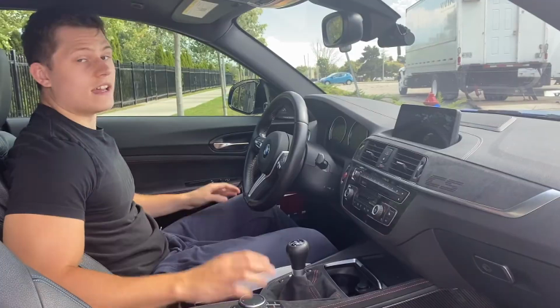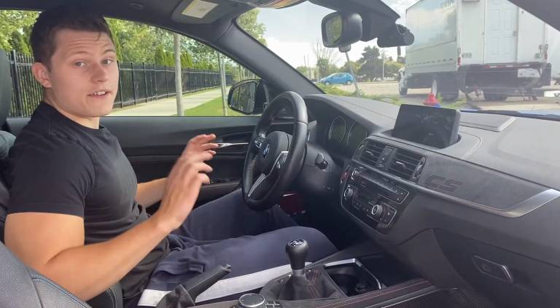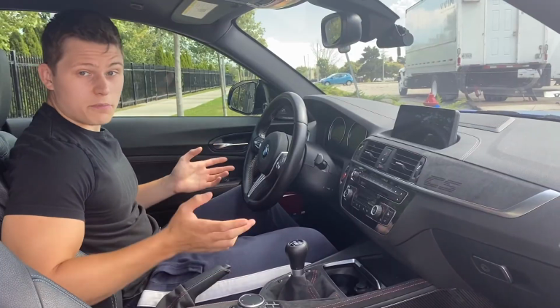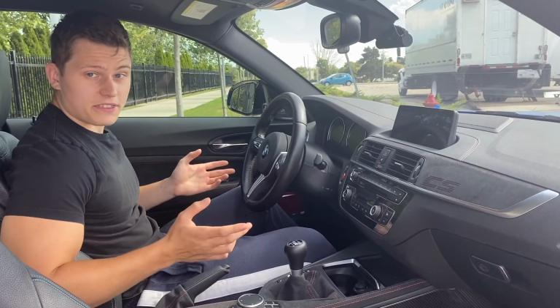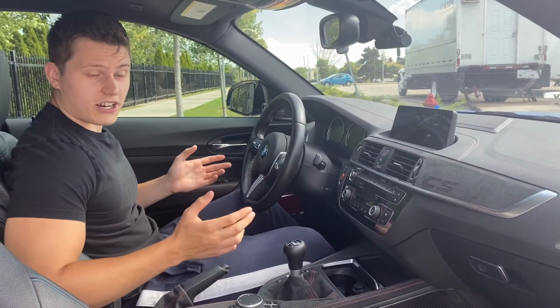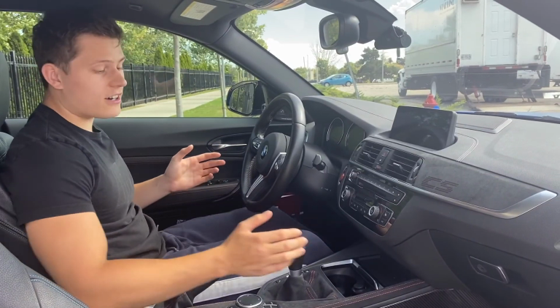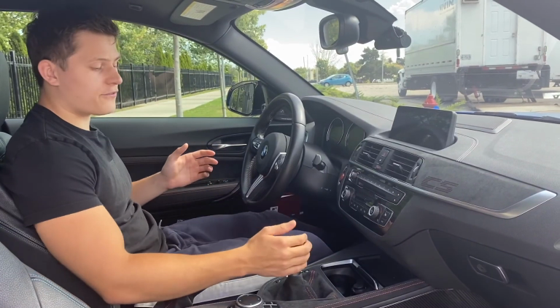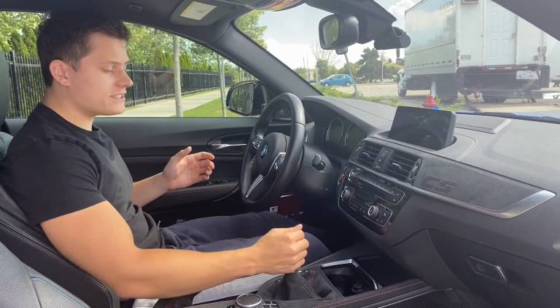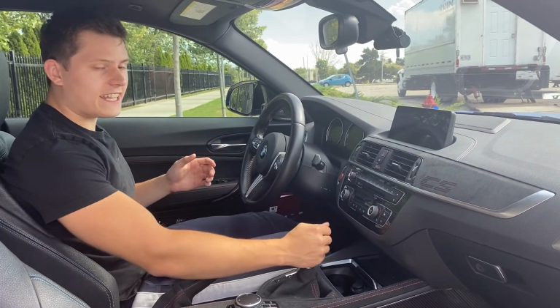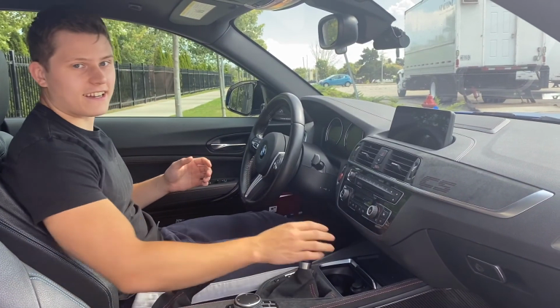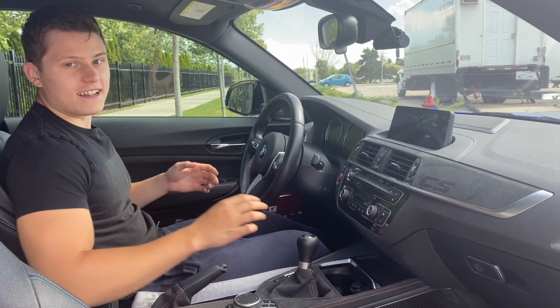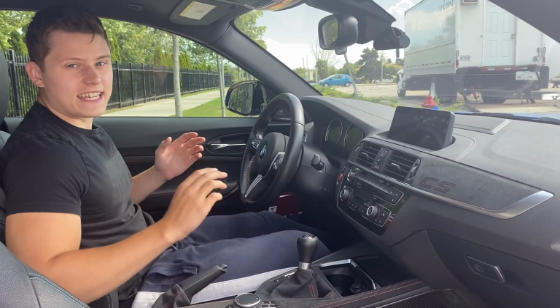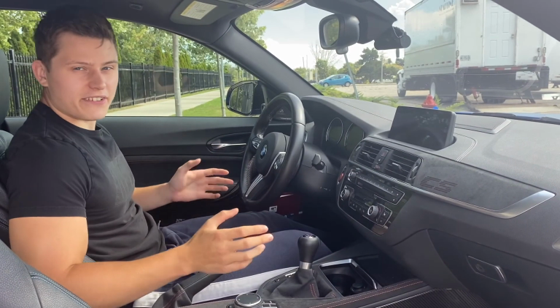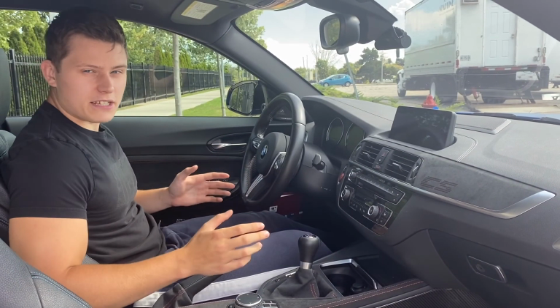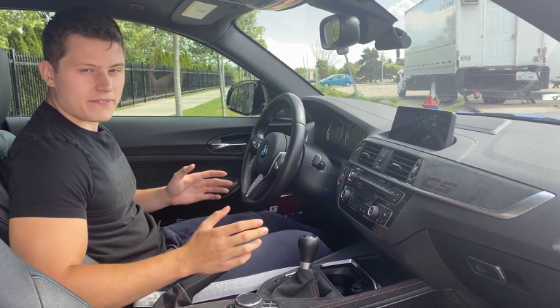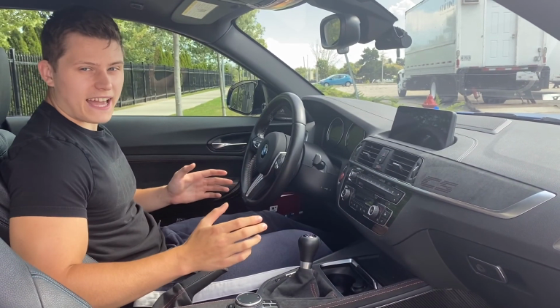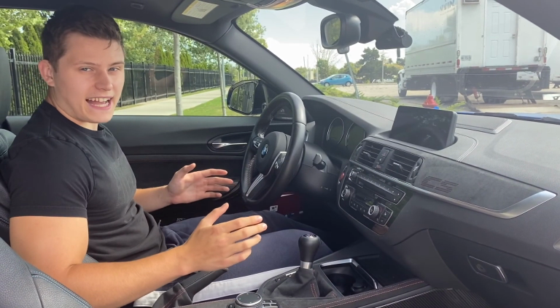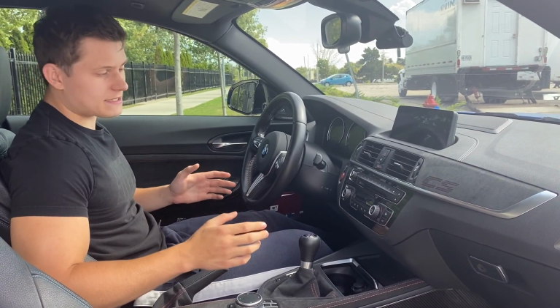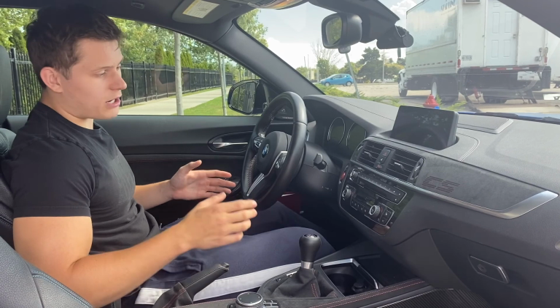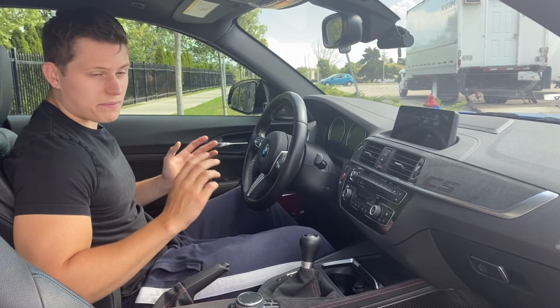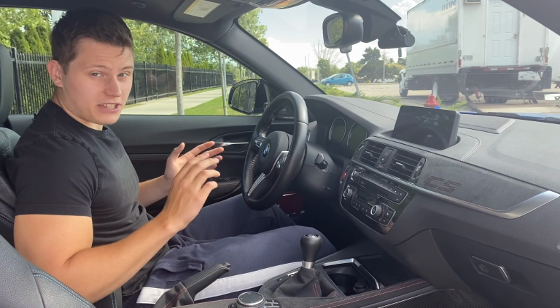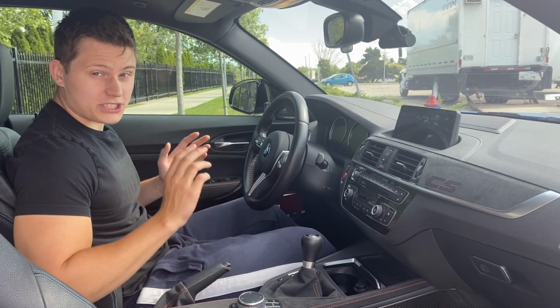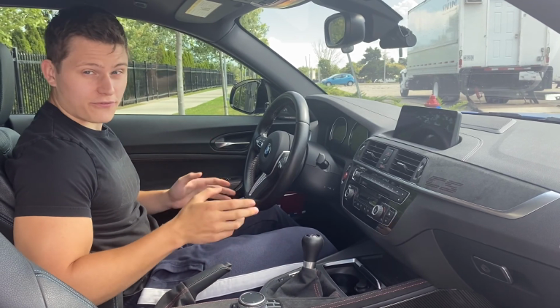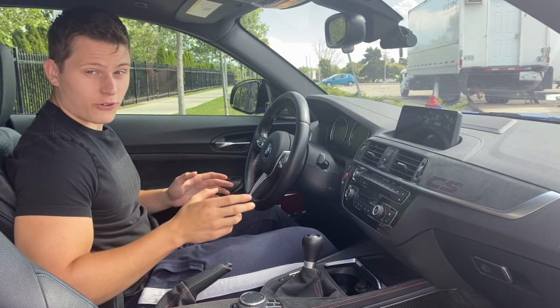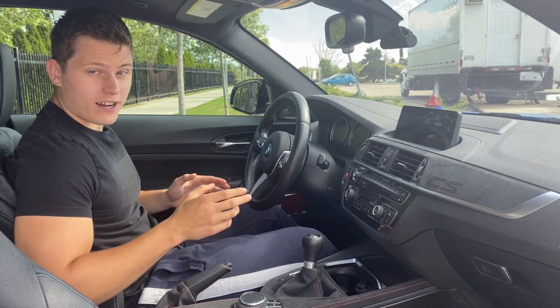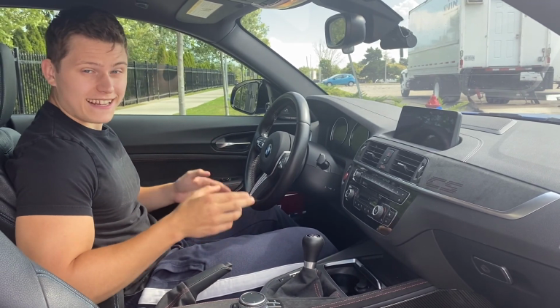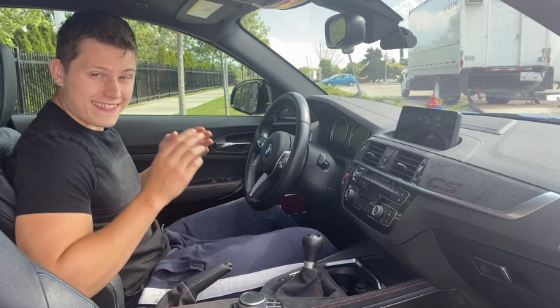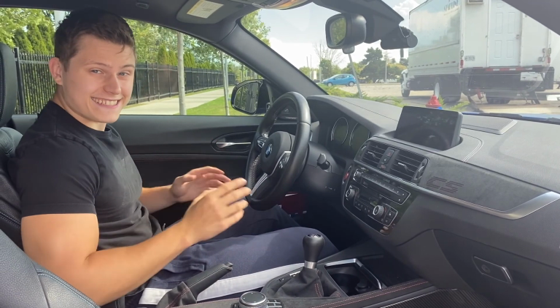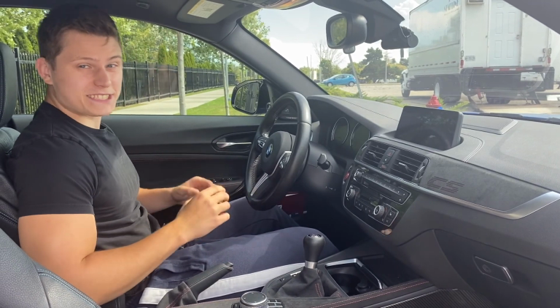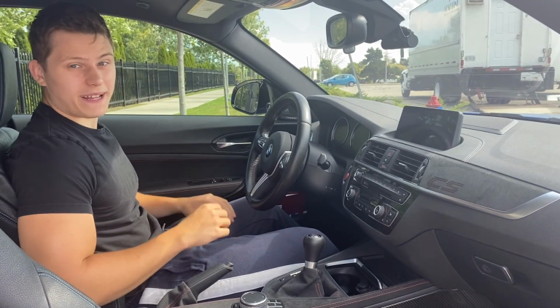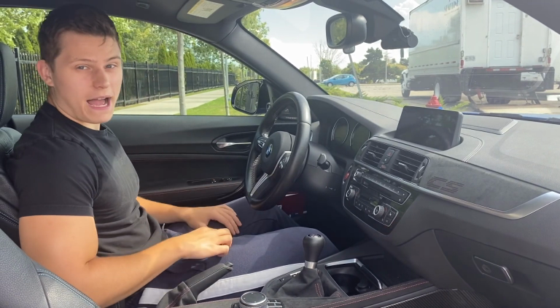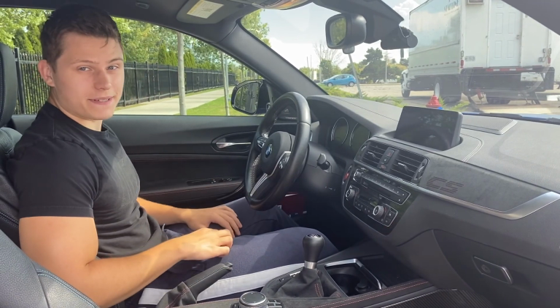If you put the car in first gear, give a little bit of gas, pop the clutch and floor it, this is what happens.